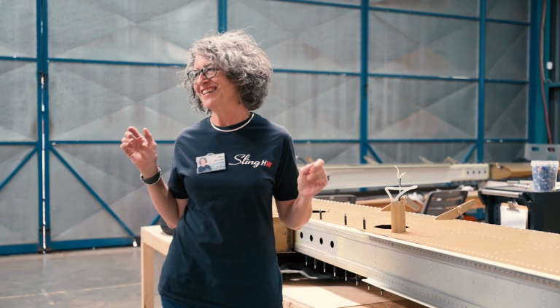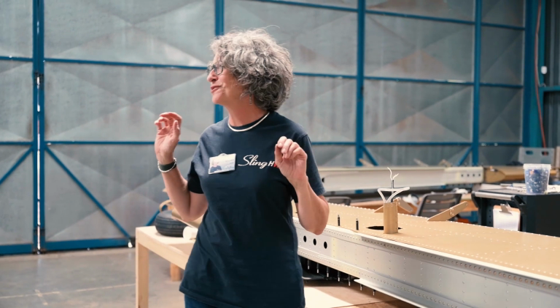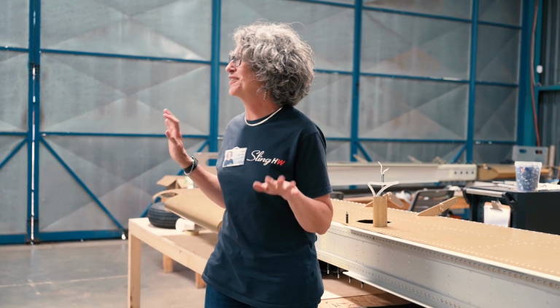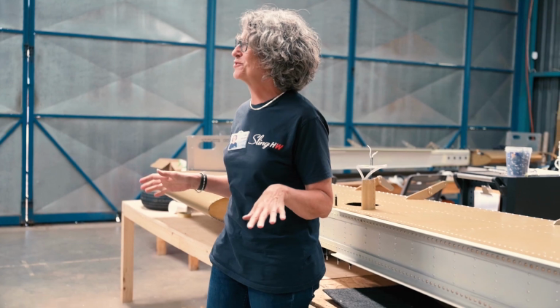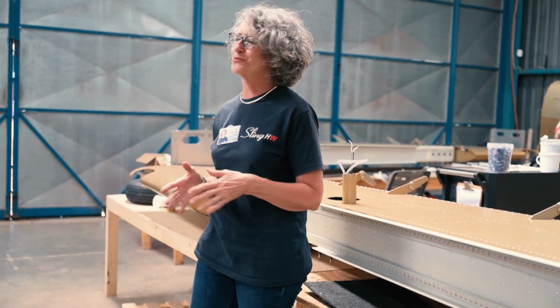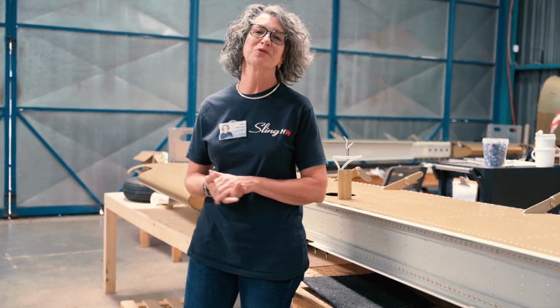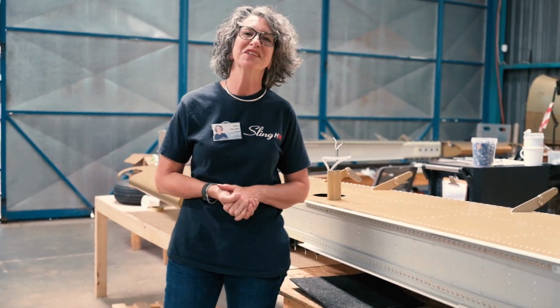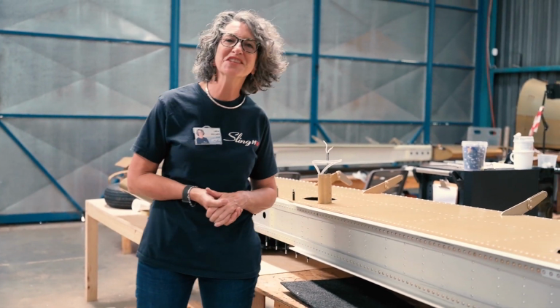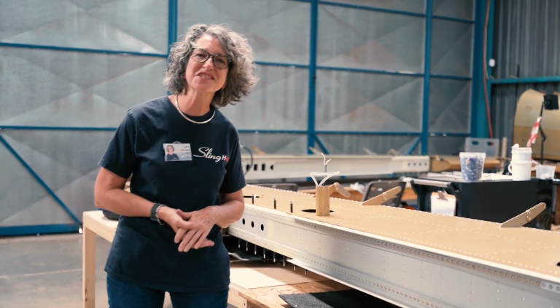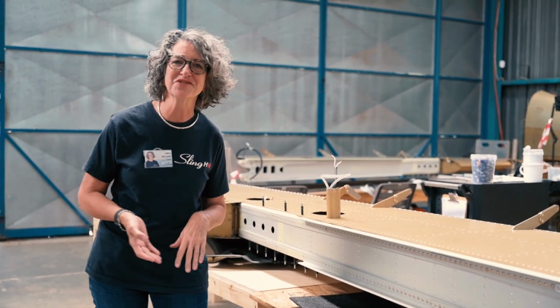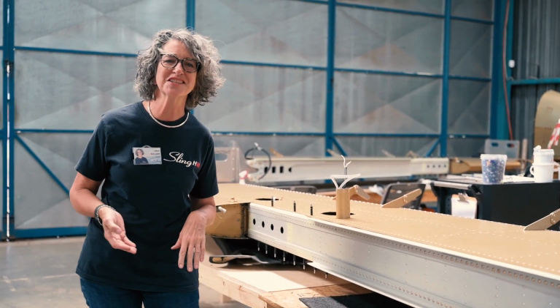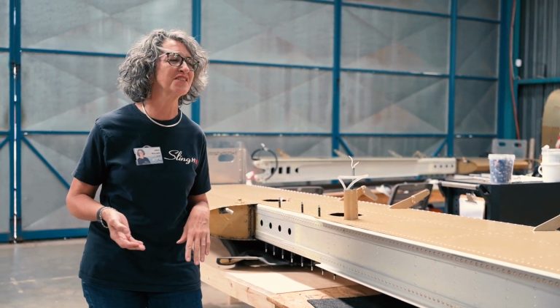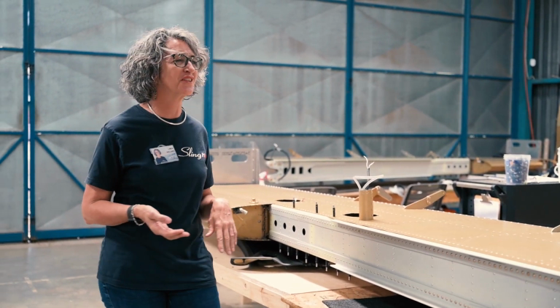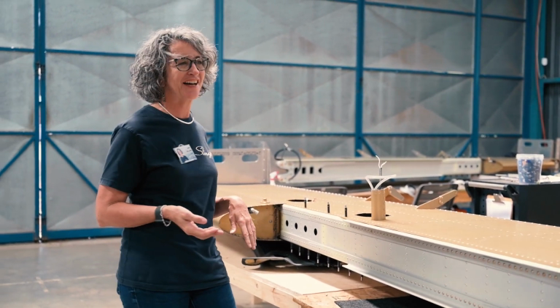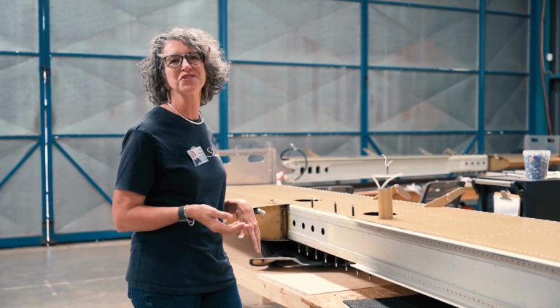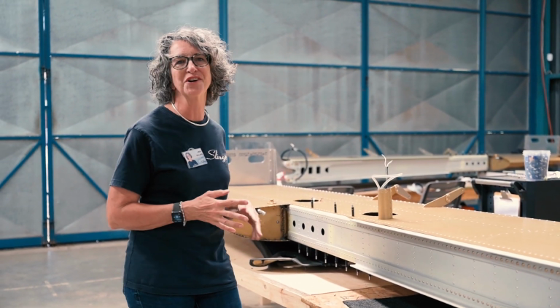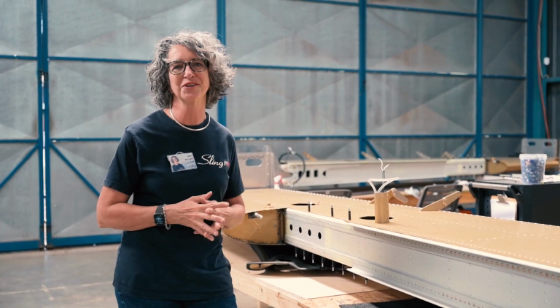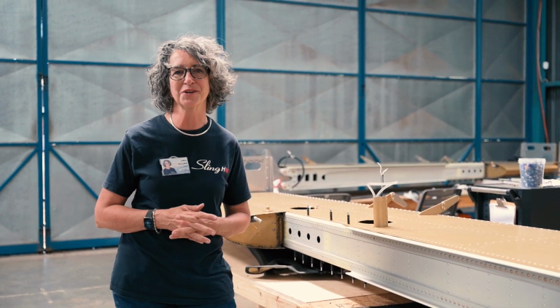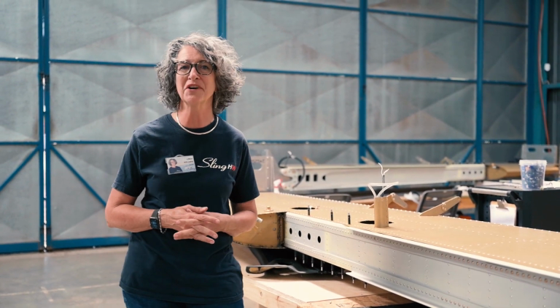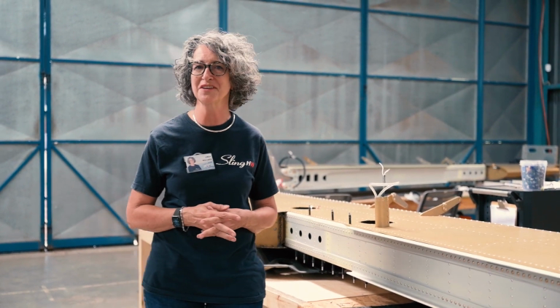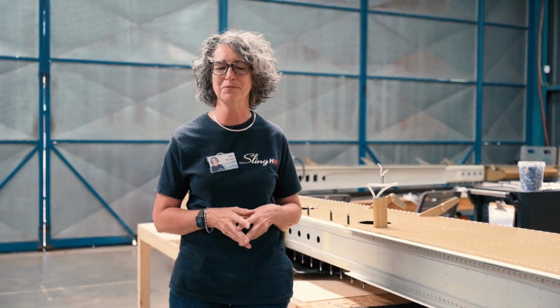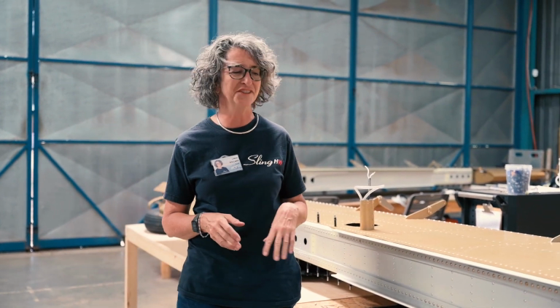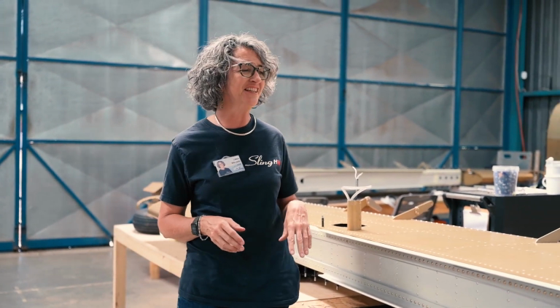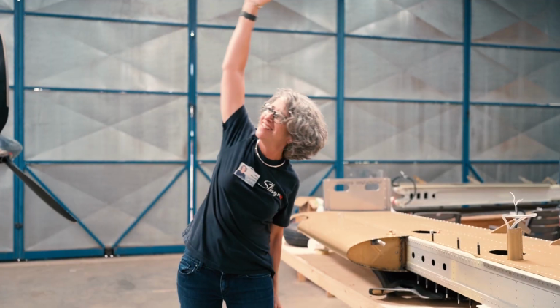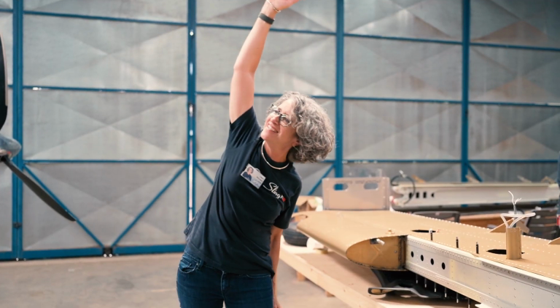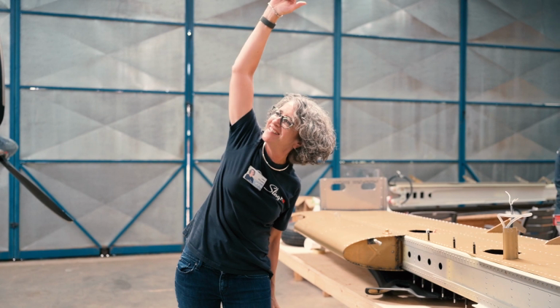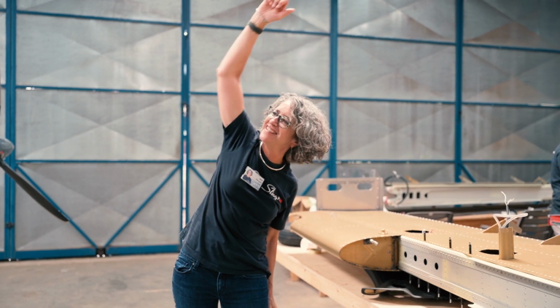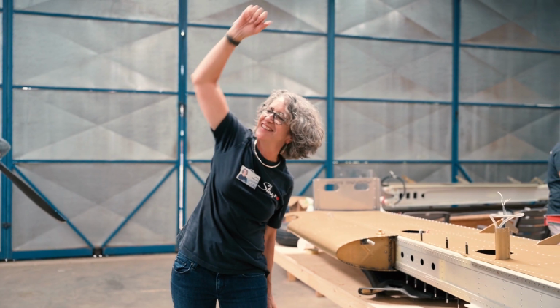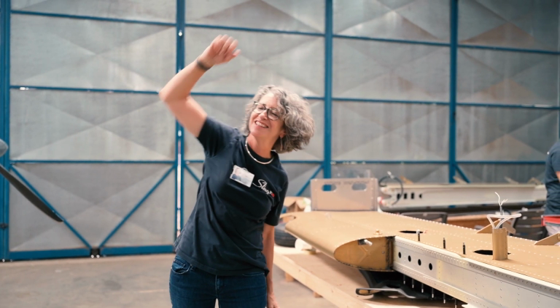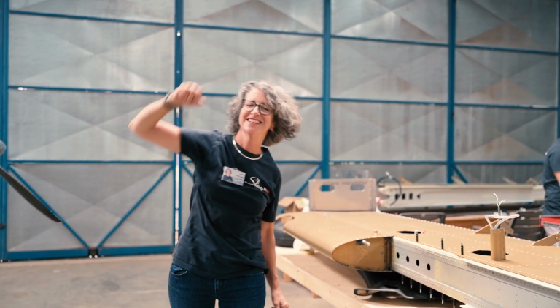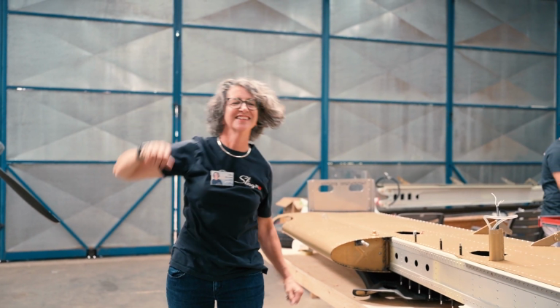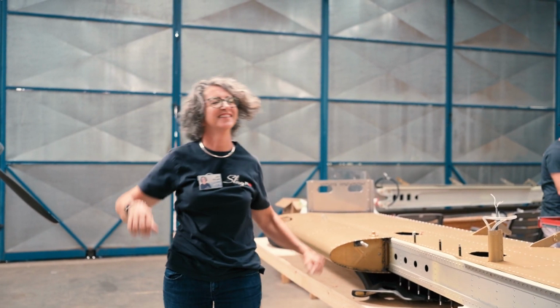Here we are. We're going to be leaving this evening. This is the last of our month-long build visit. Very exciting day.